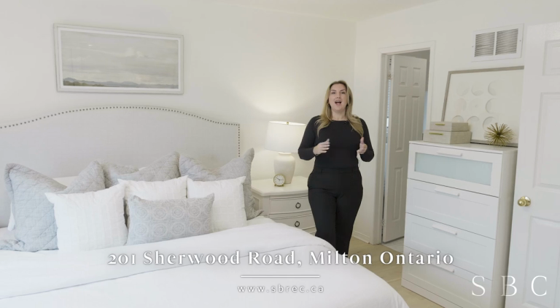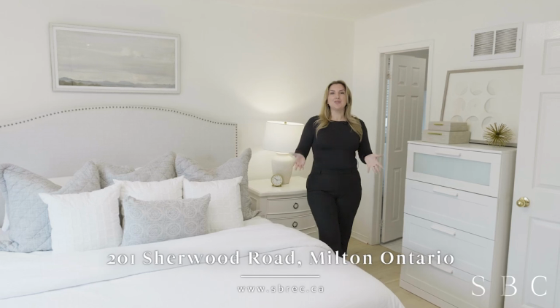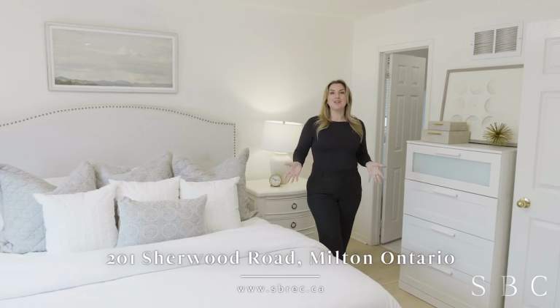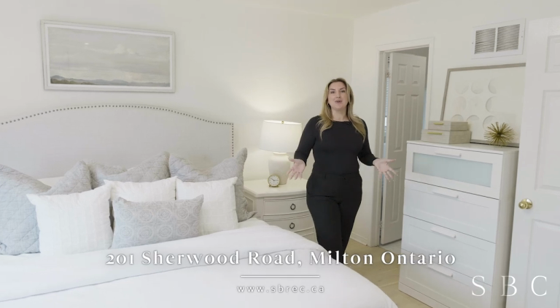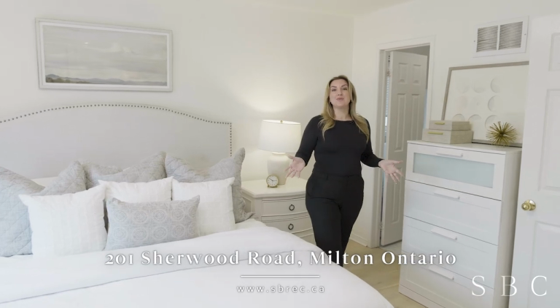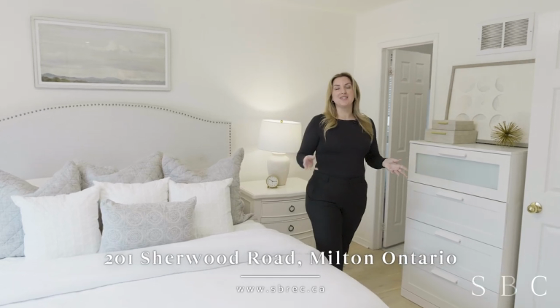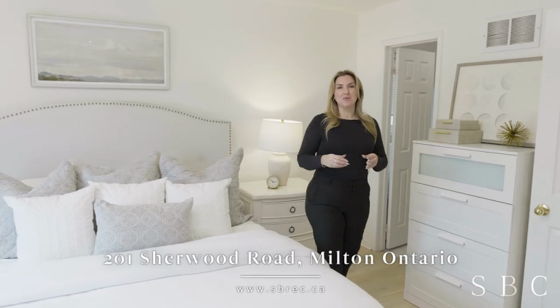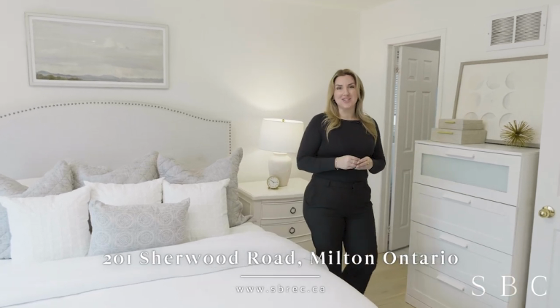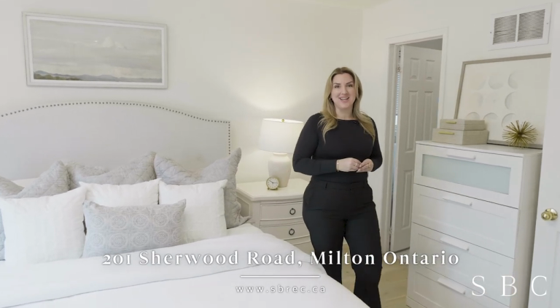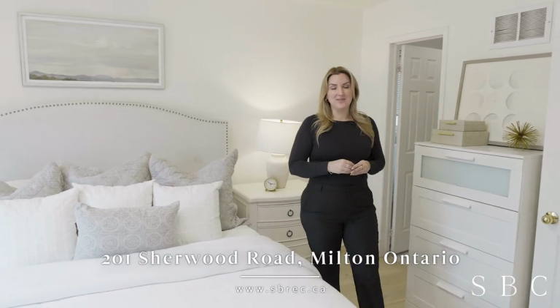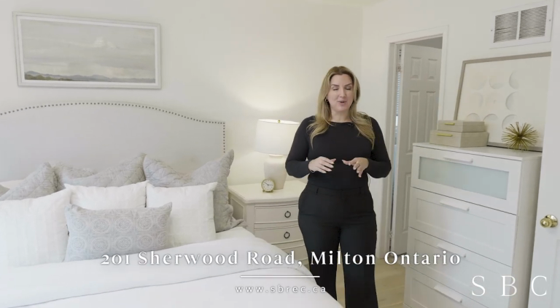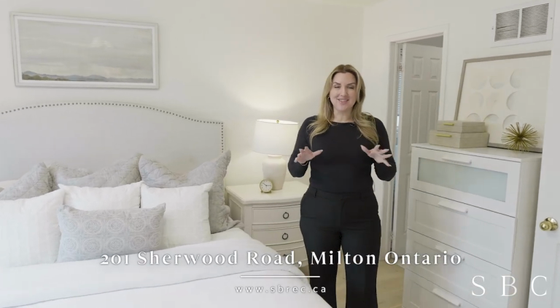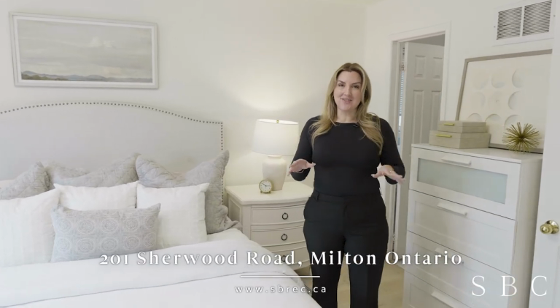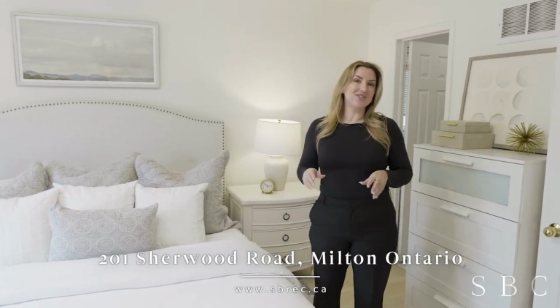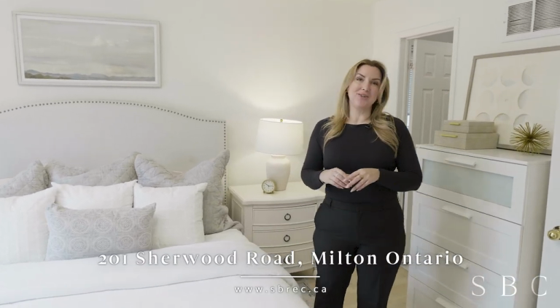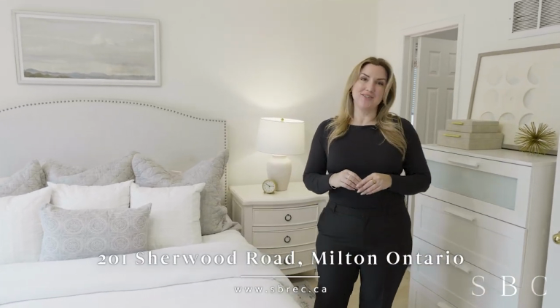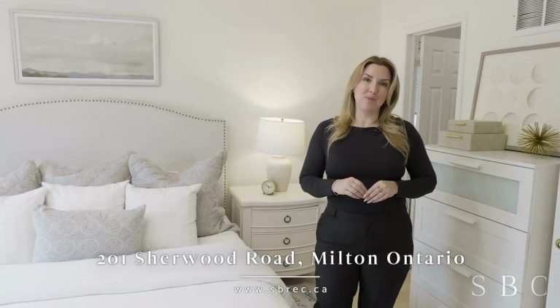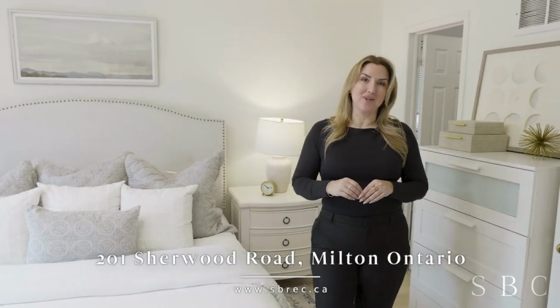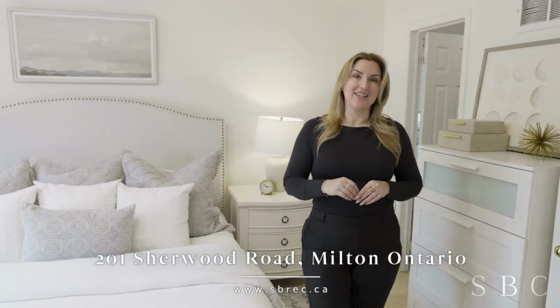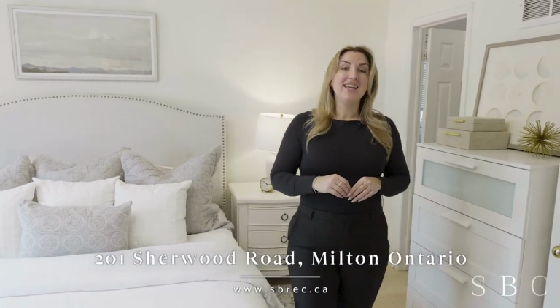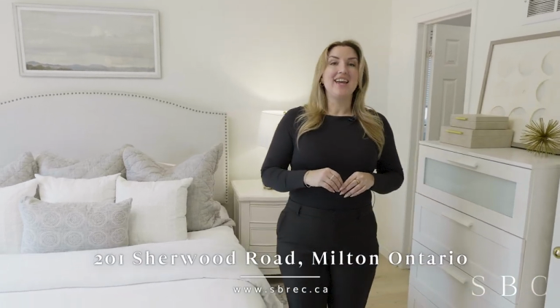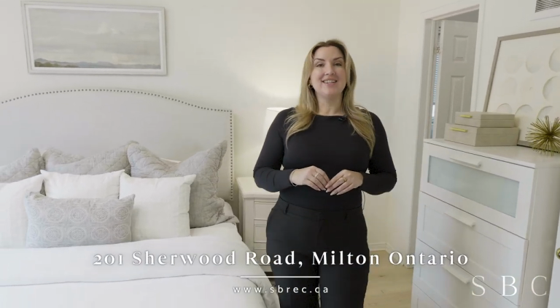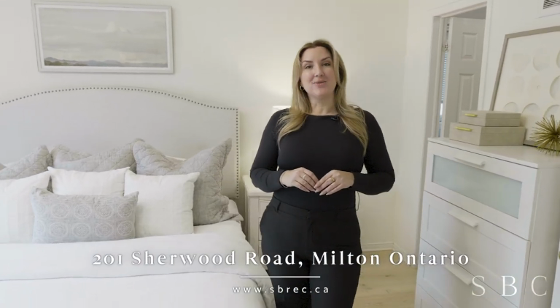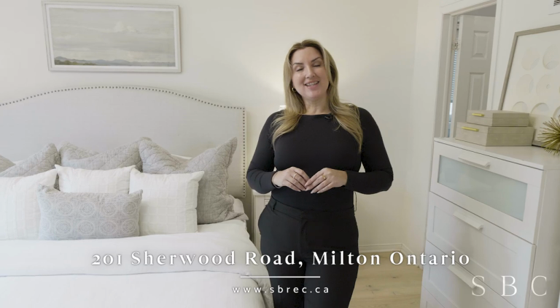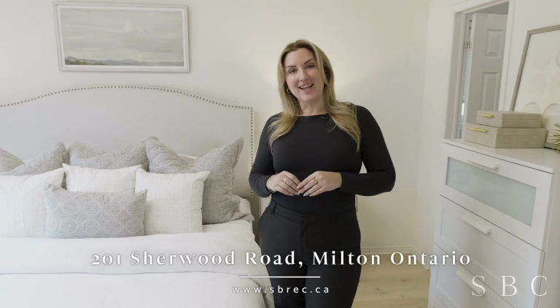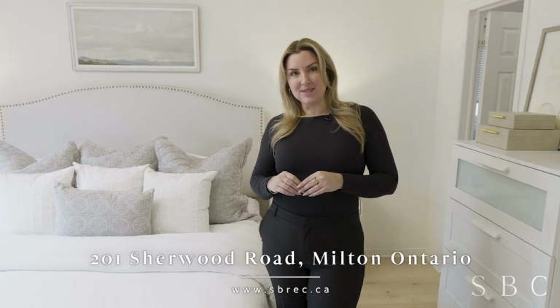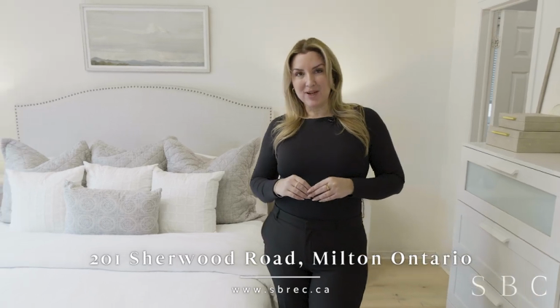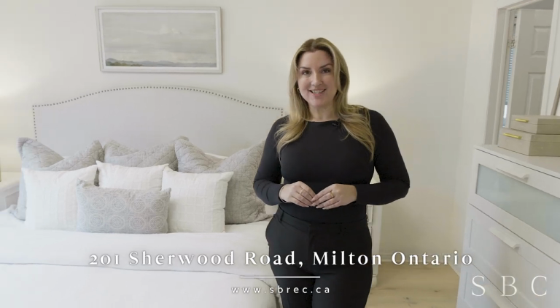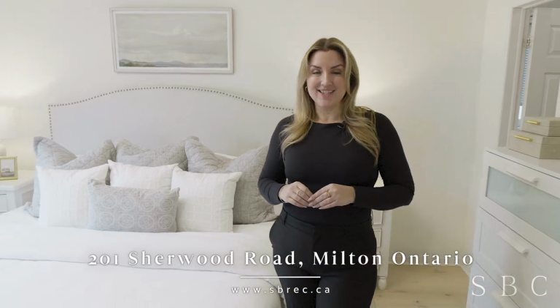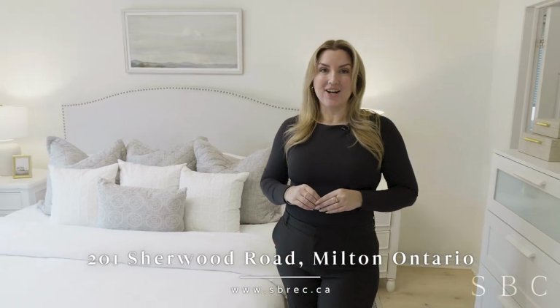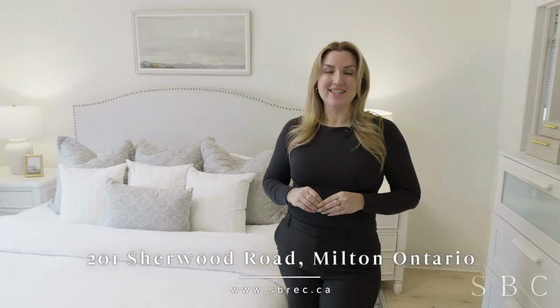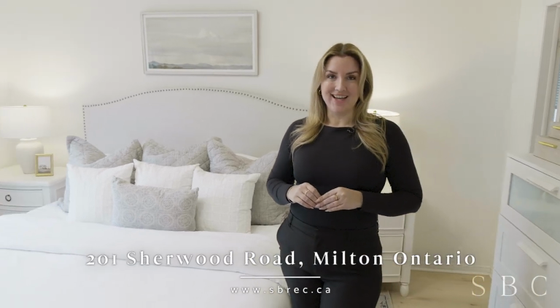I'm Shalnee Enriquez with the Silverbridge Collective and we would love to show you this home in person. Get in touch with us at sbrec.ca.